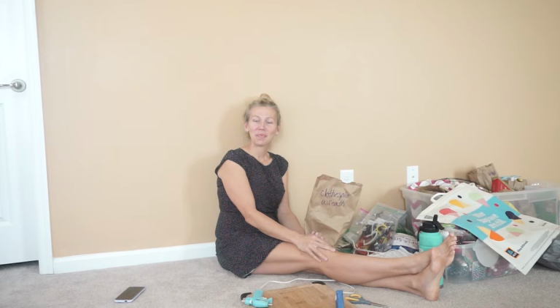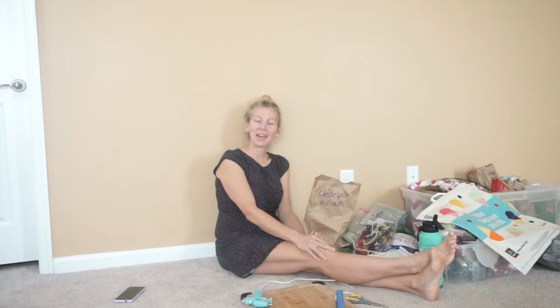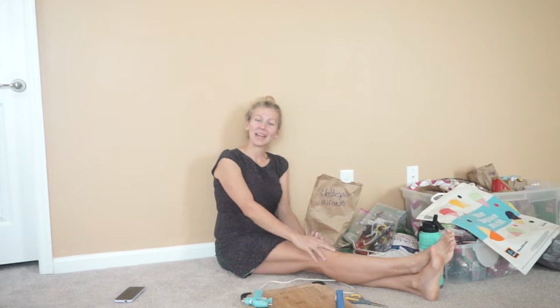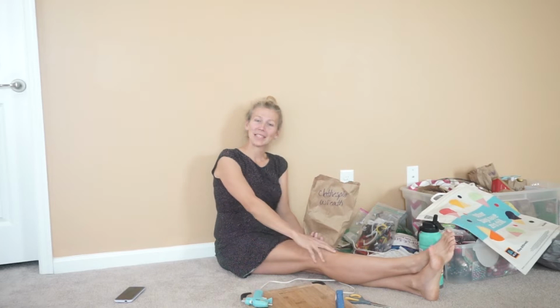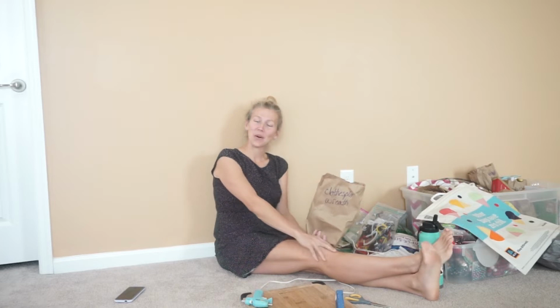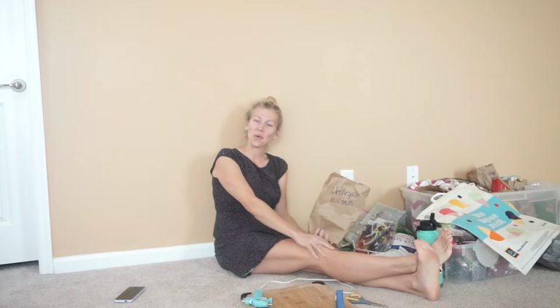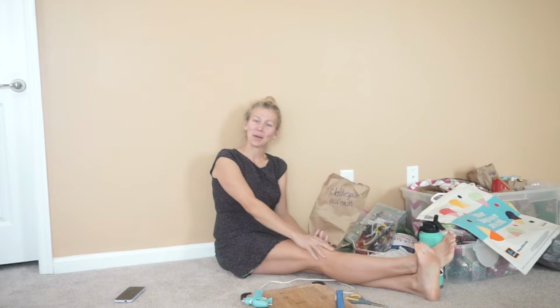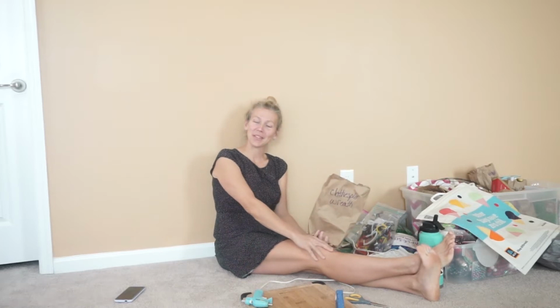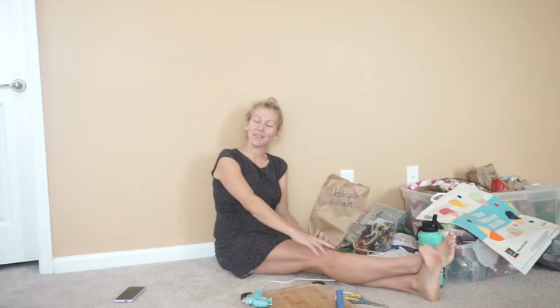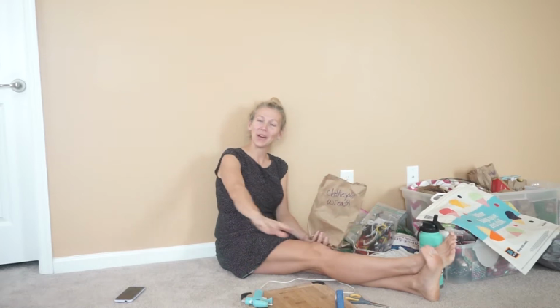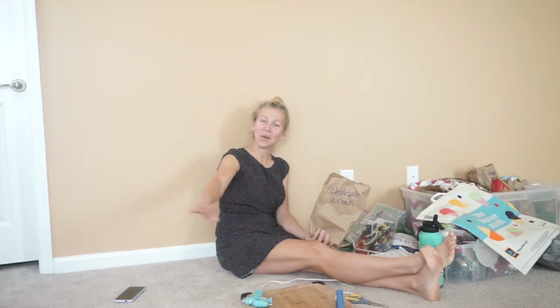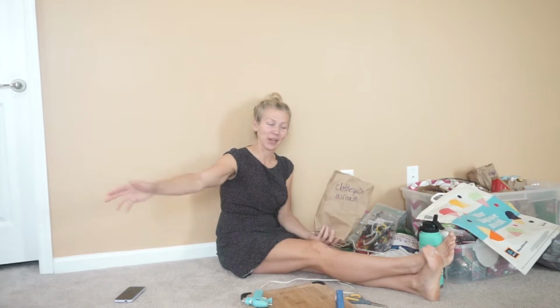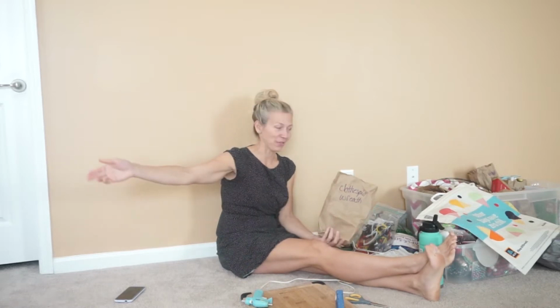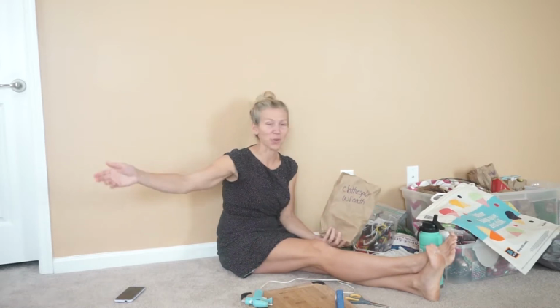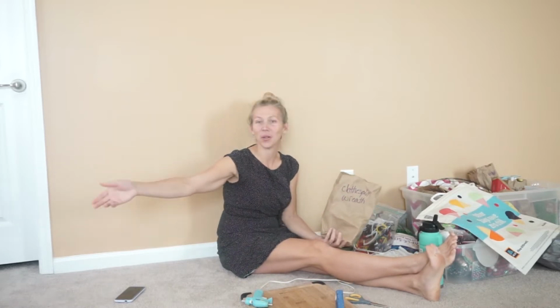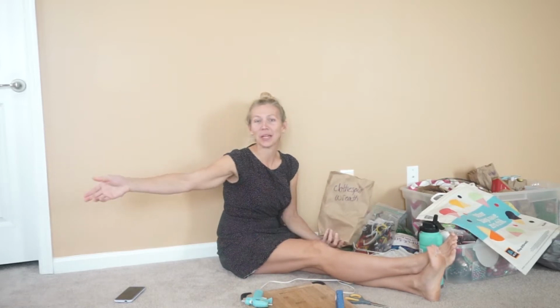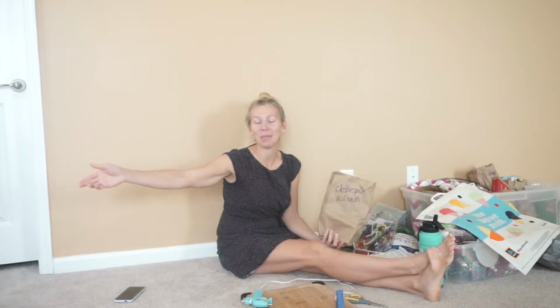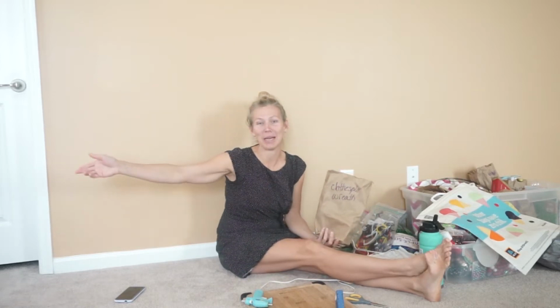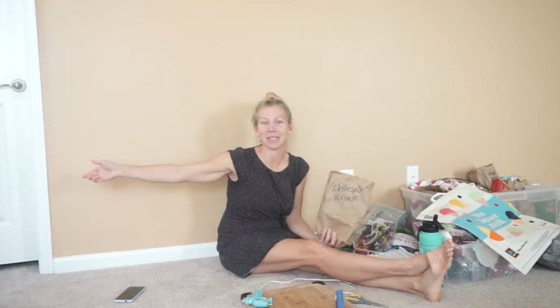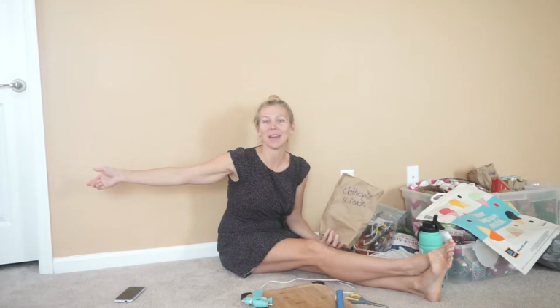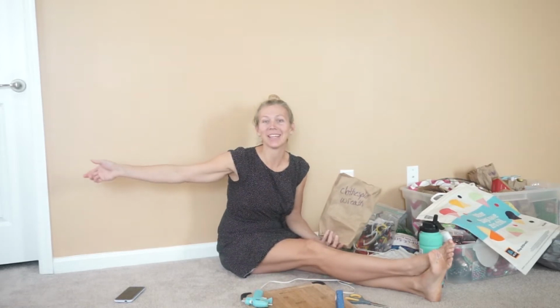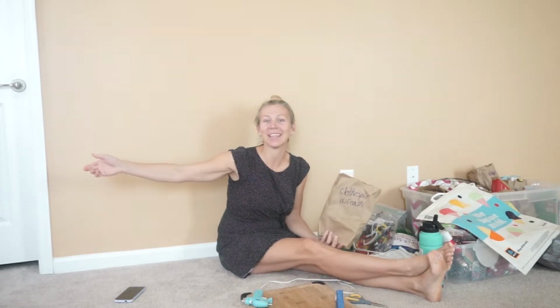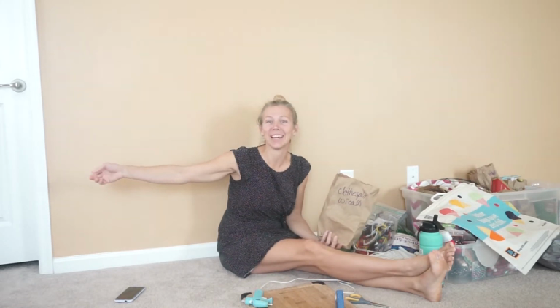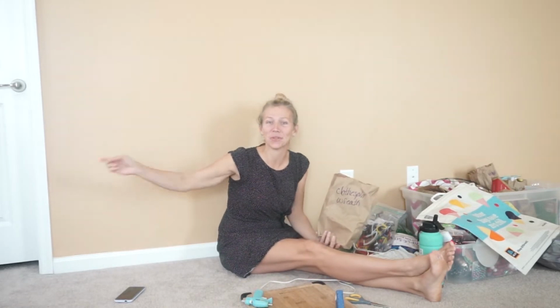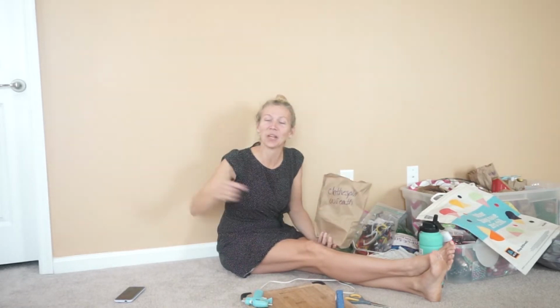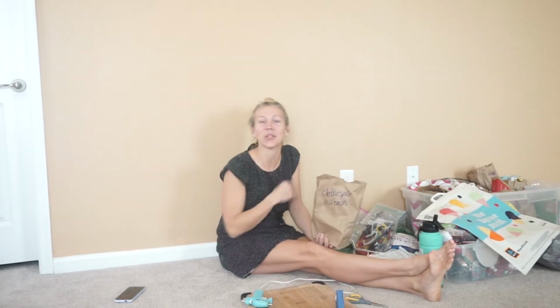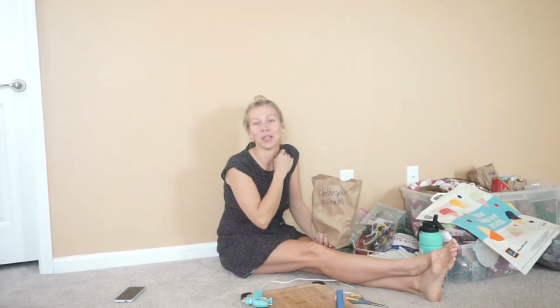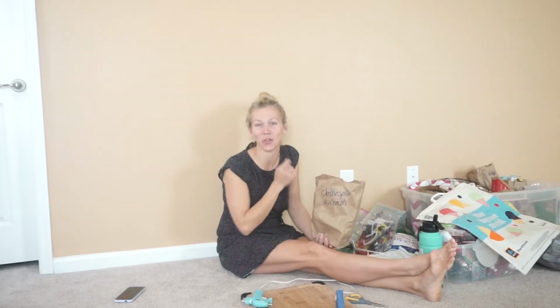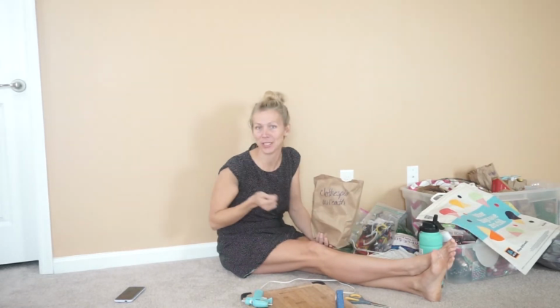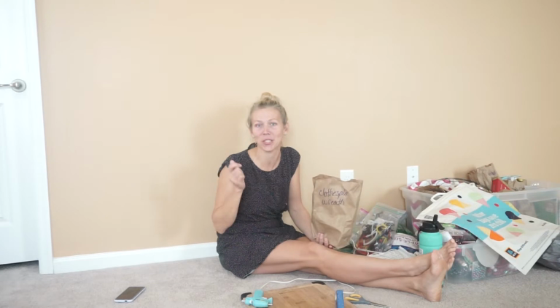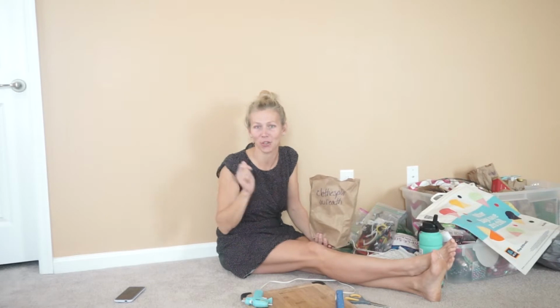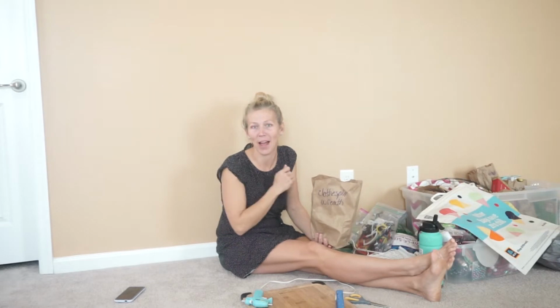Hey guys, welcome to the video. If you are new here, my name is Mandy and we are doing Christmas crafts.